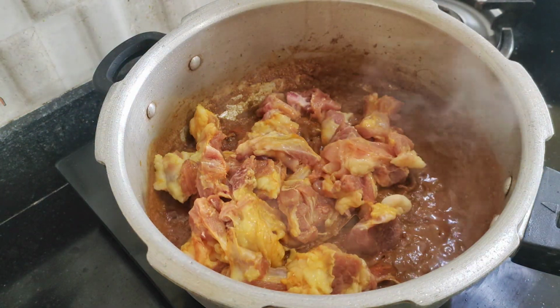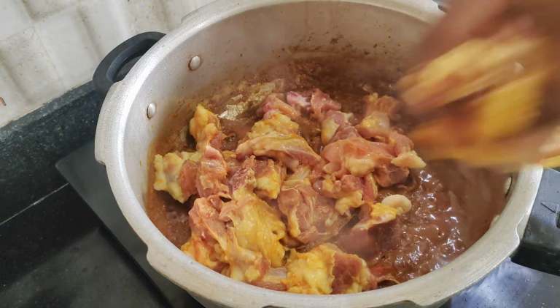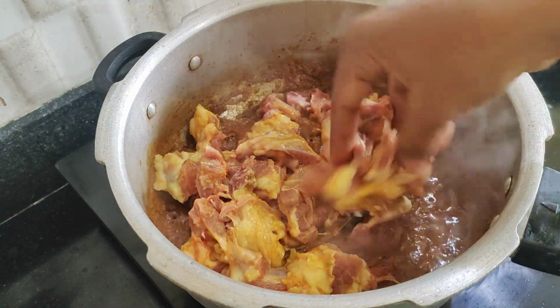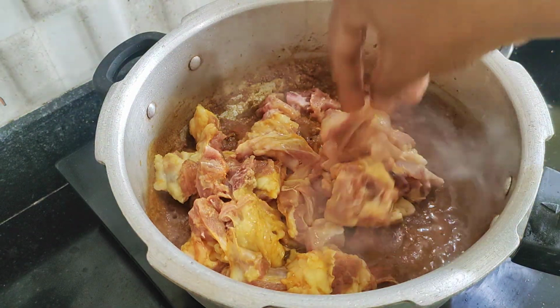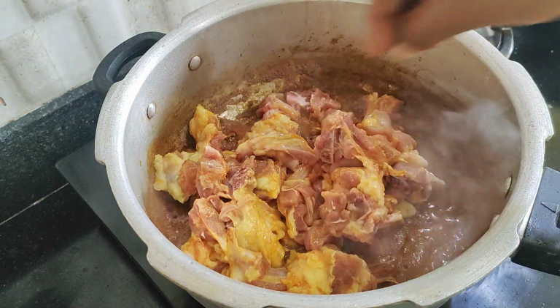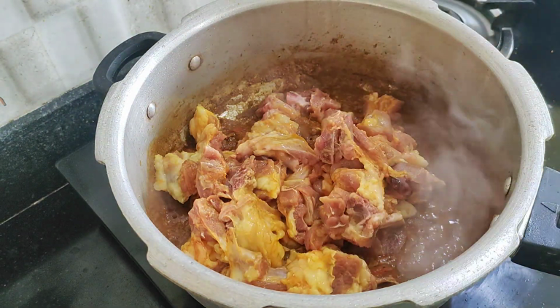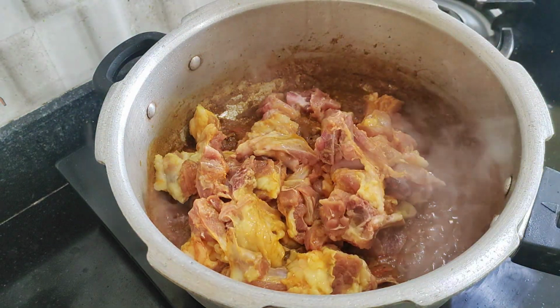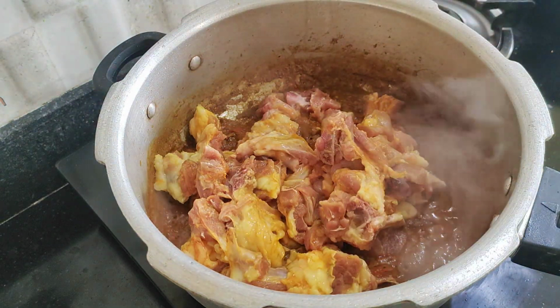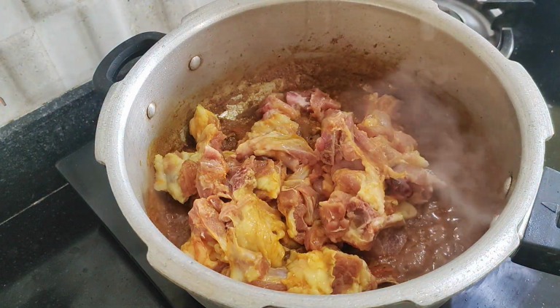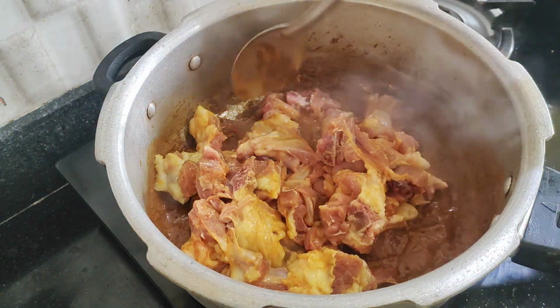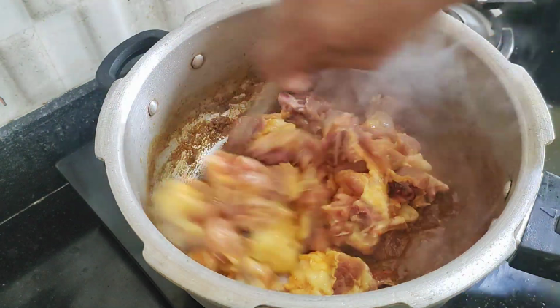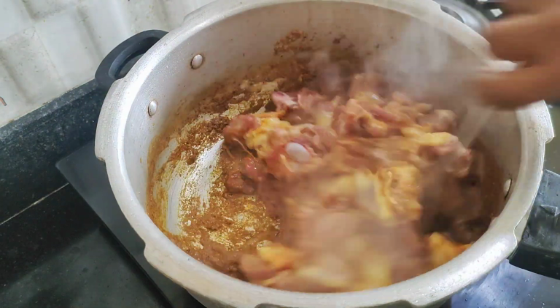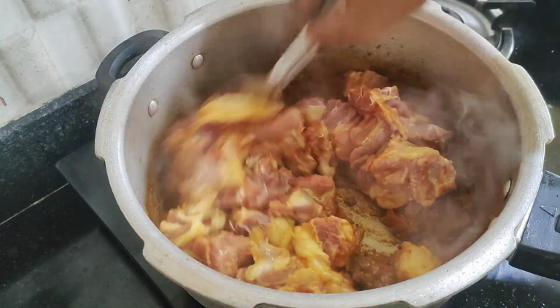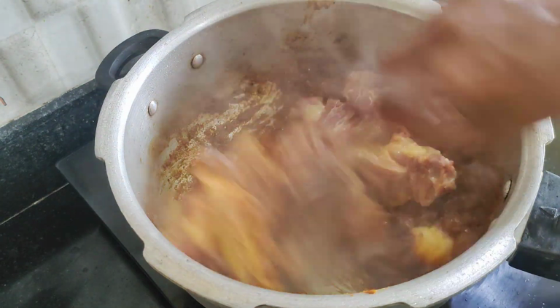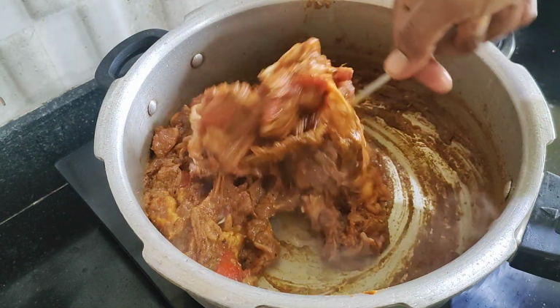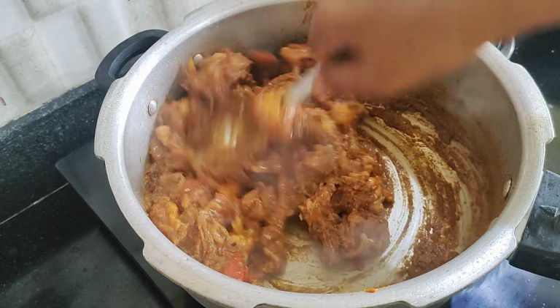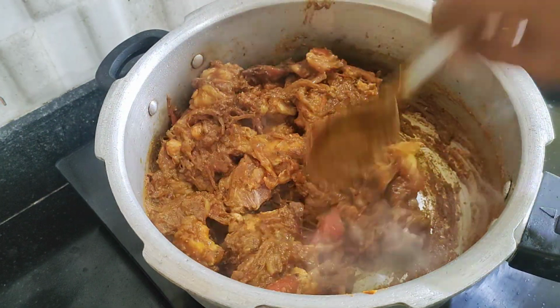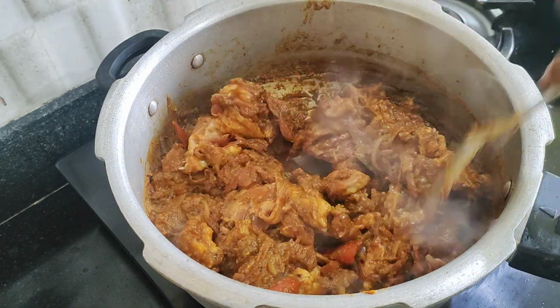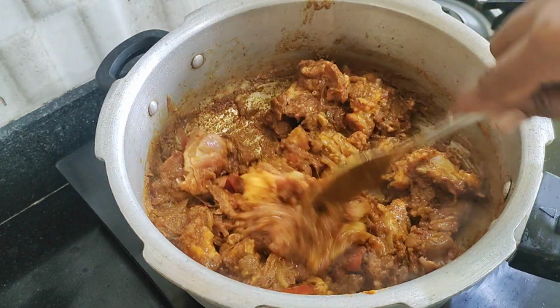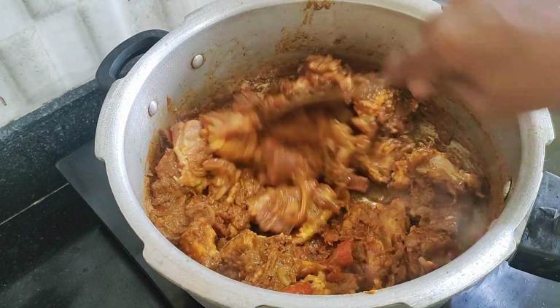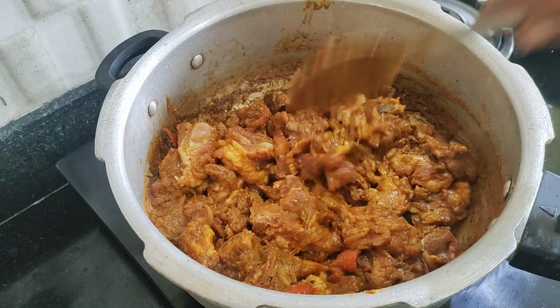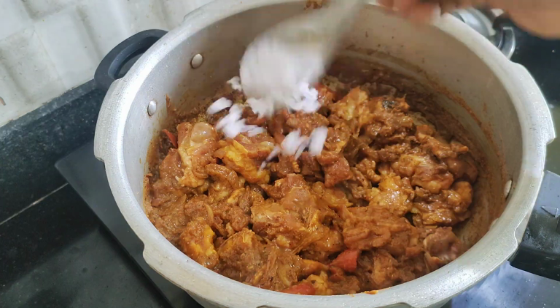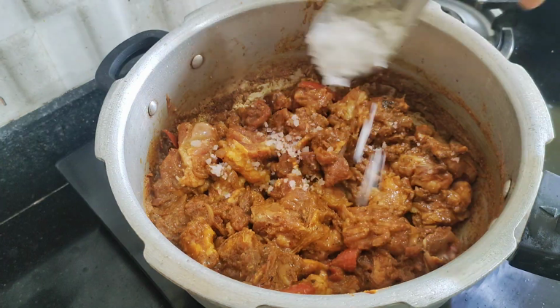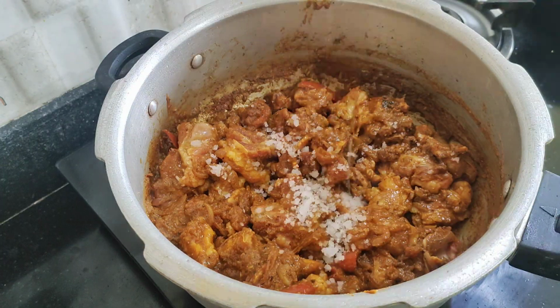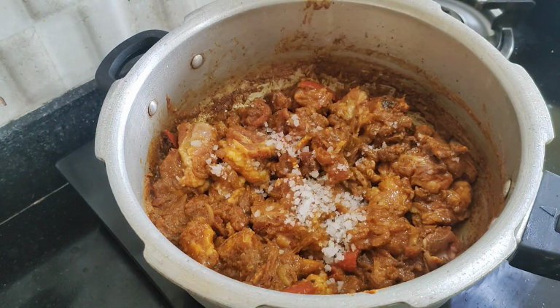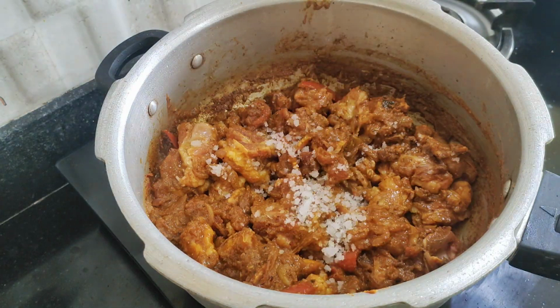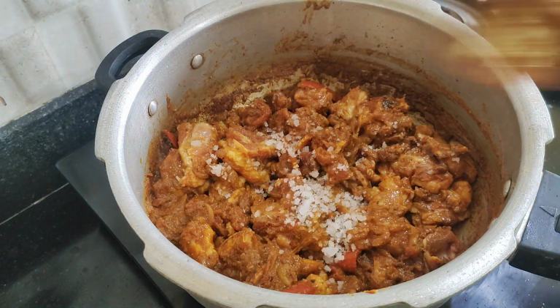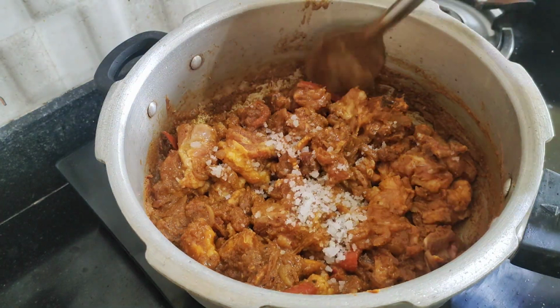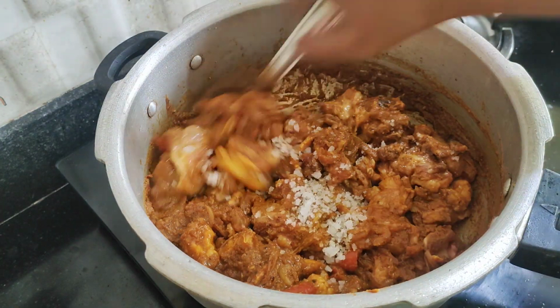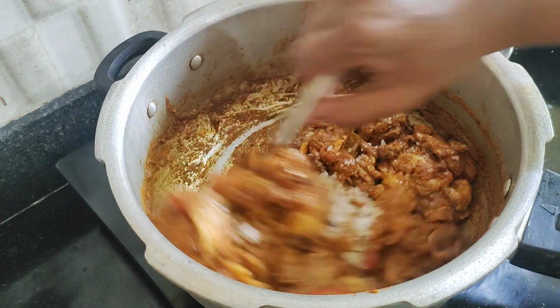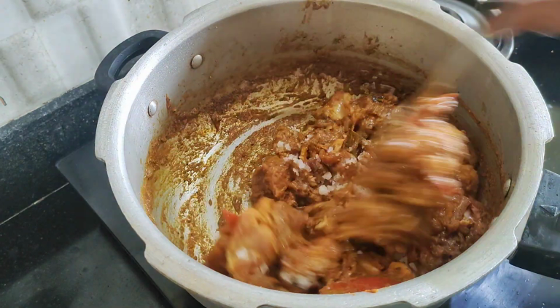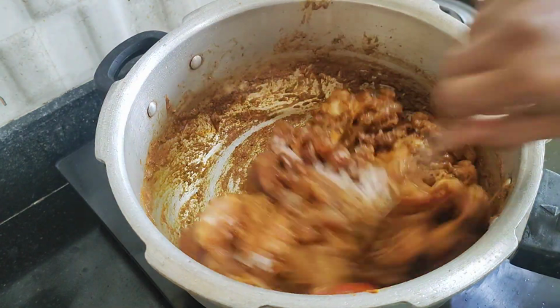I am going to mix in half a kg of mutton and mix with fresh ingredients.